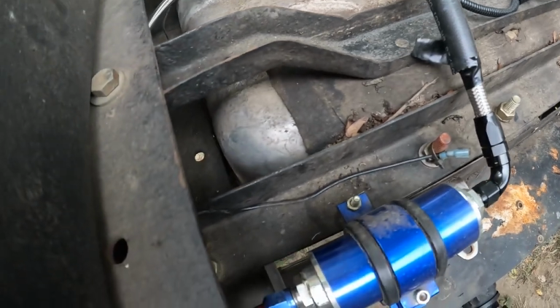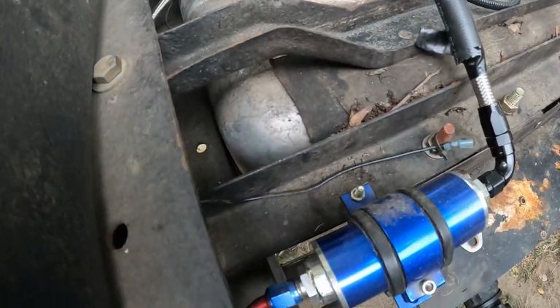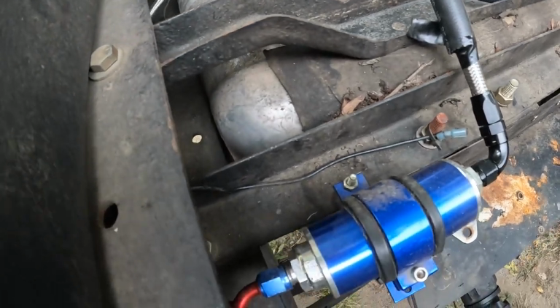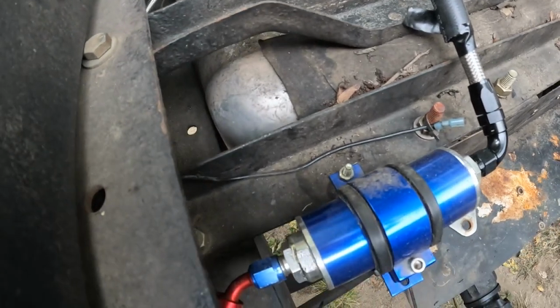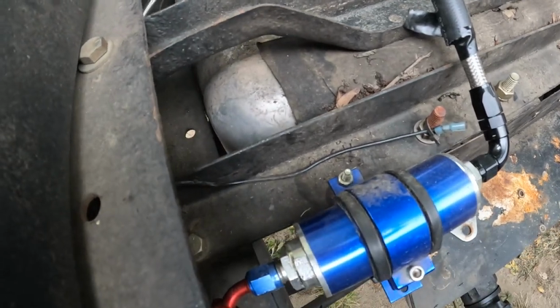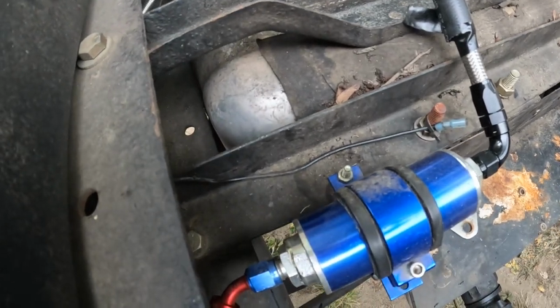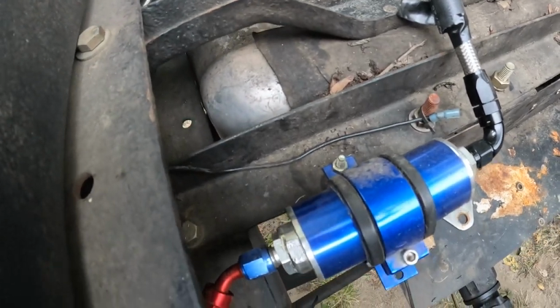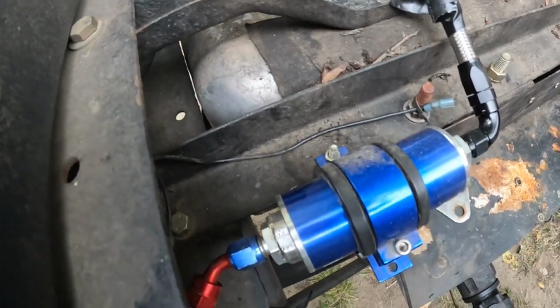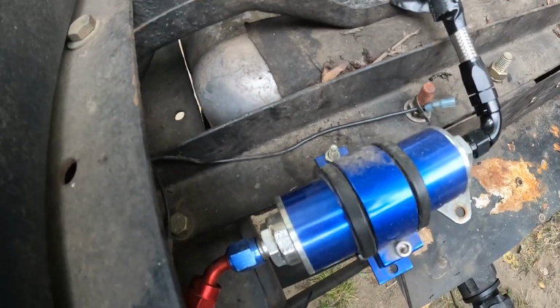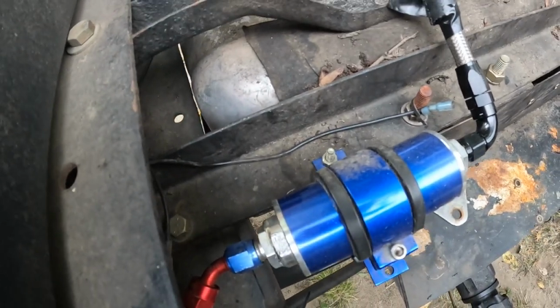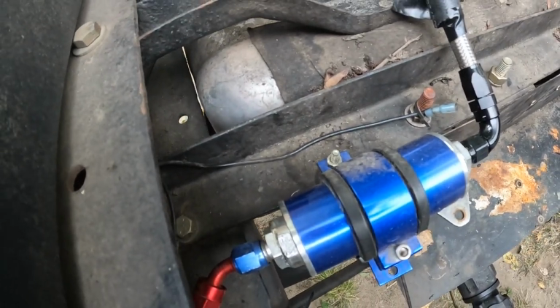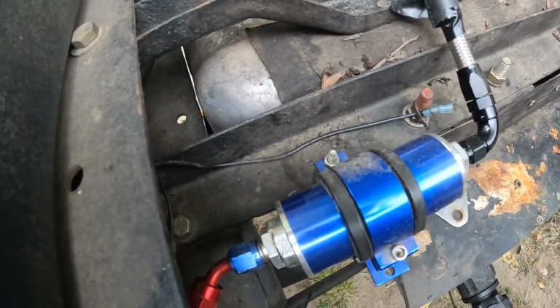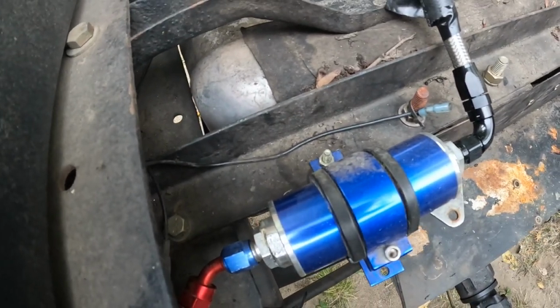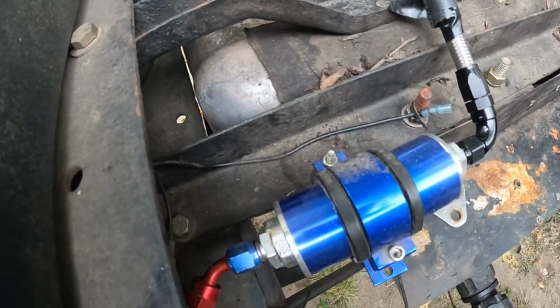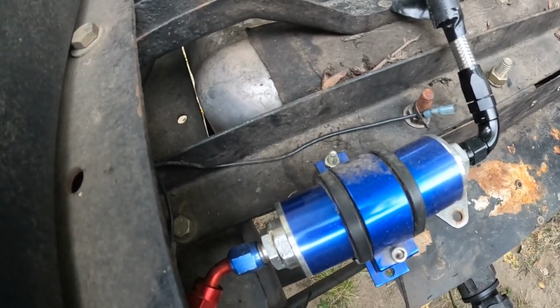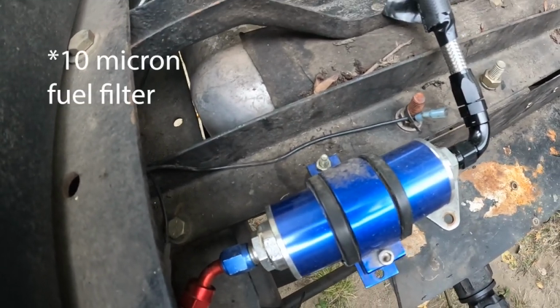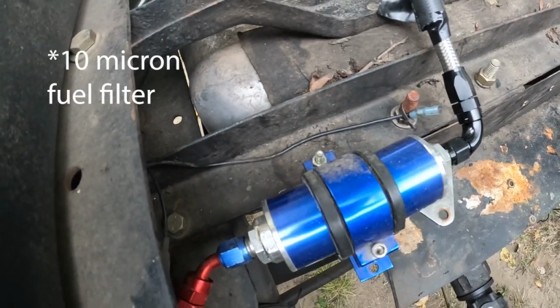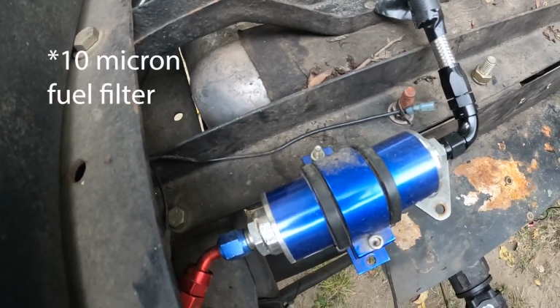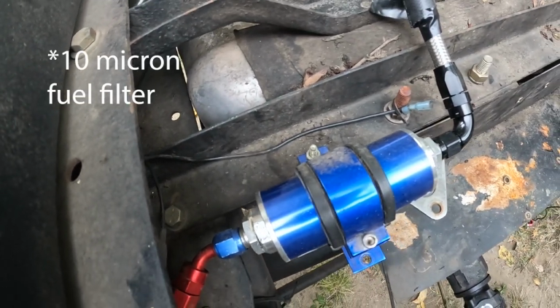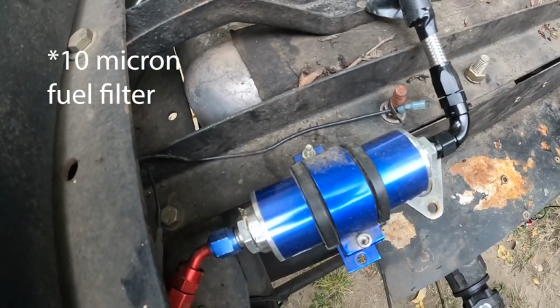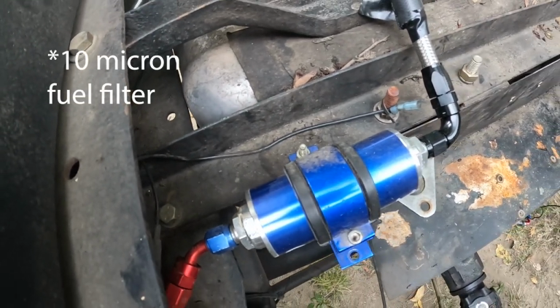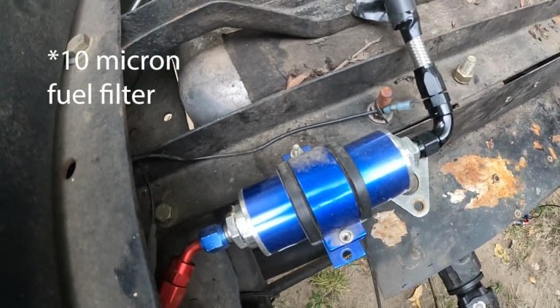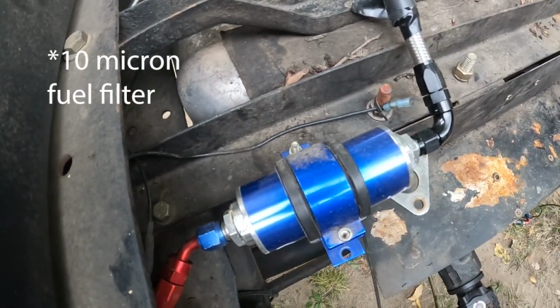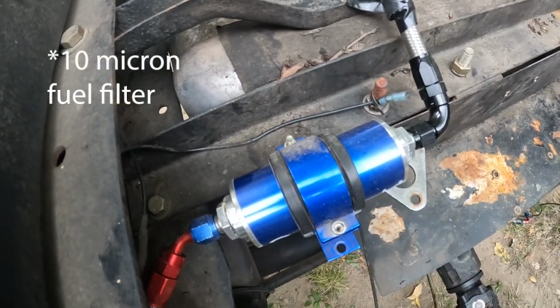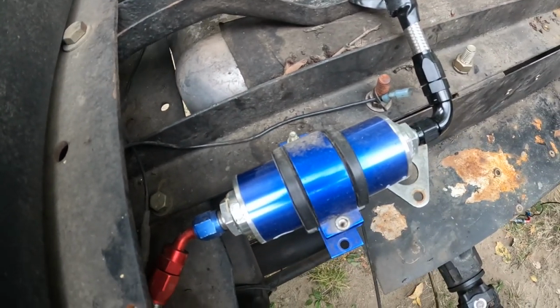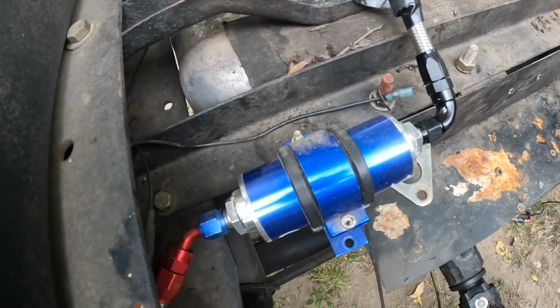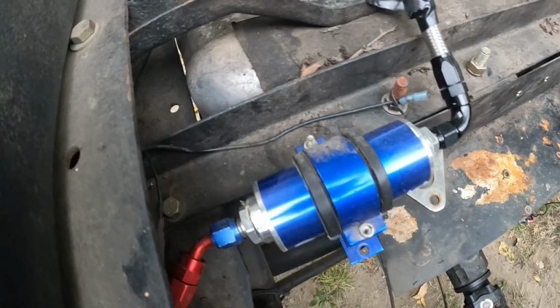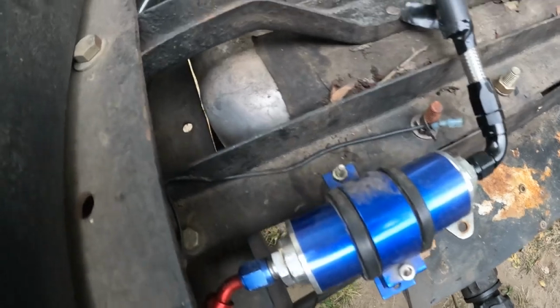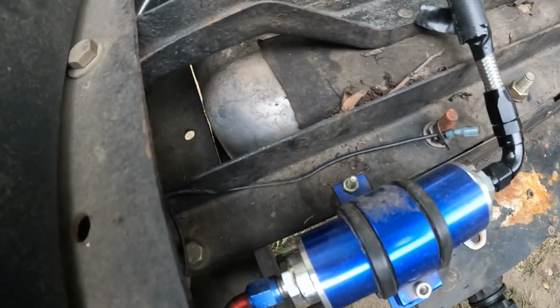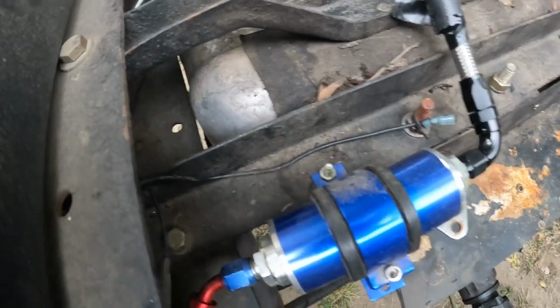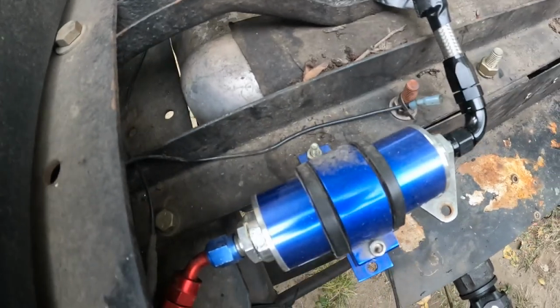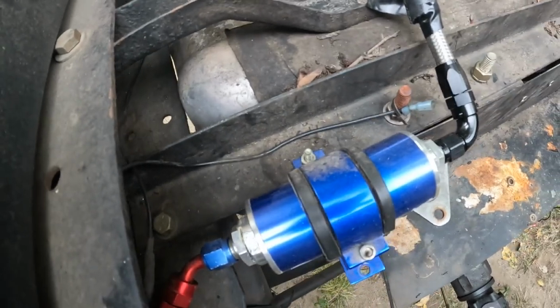If you're going to run a 10 micron fuel filter, it gives you a nice place to mount it right here.